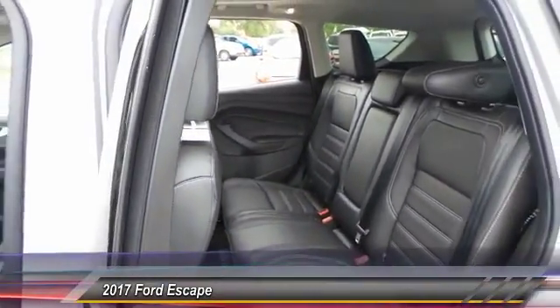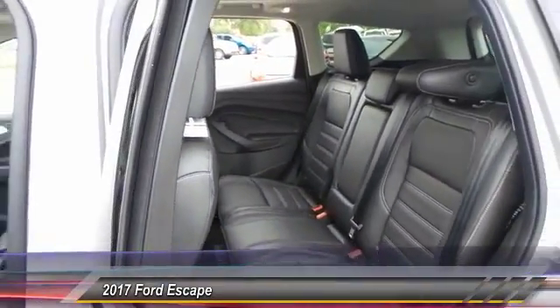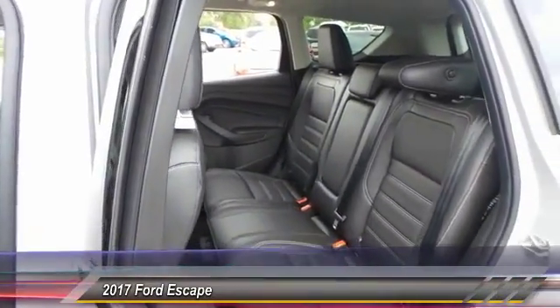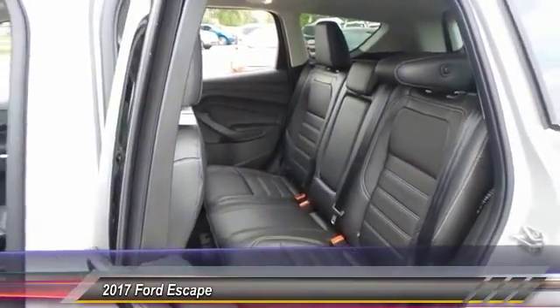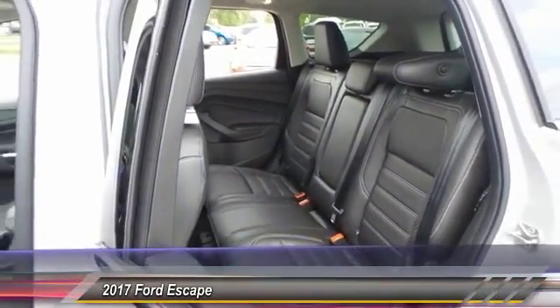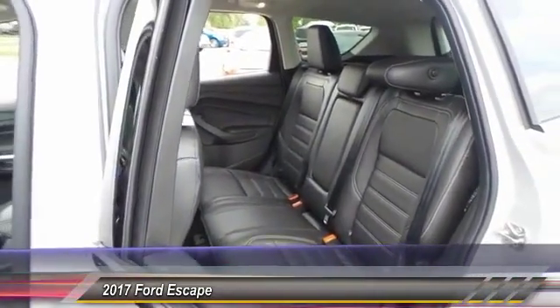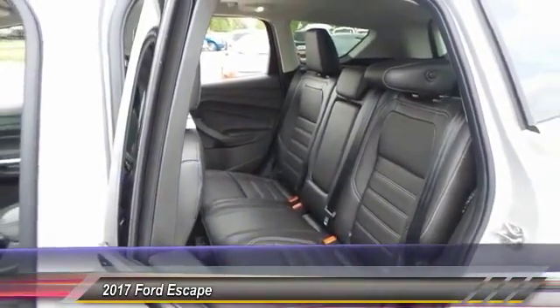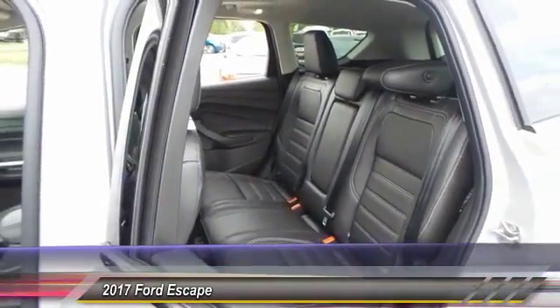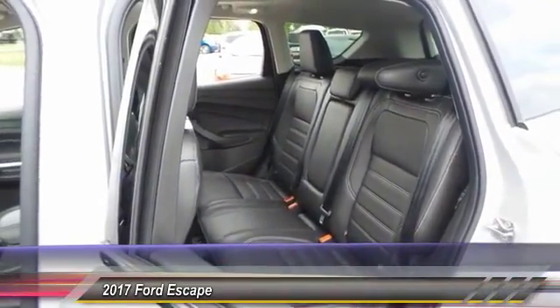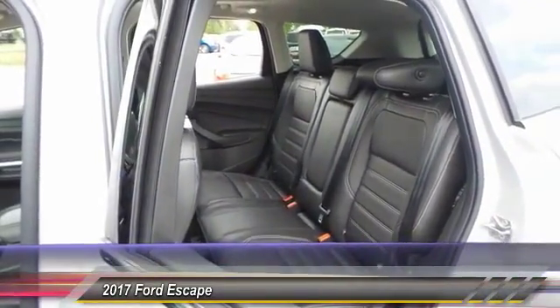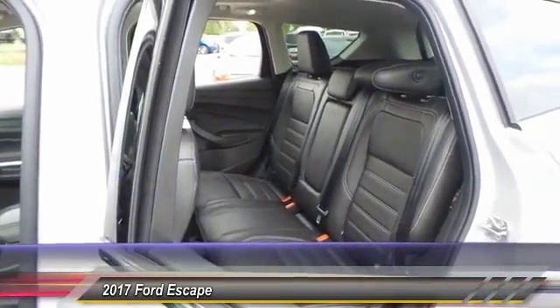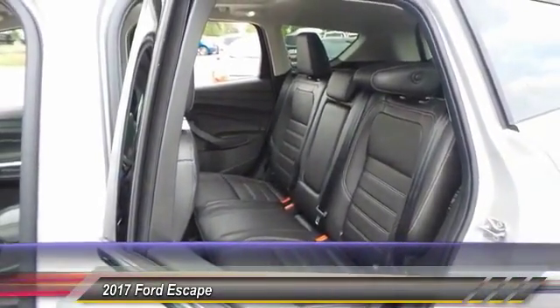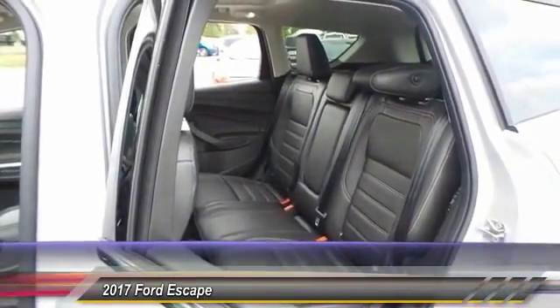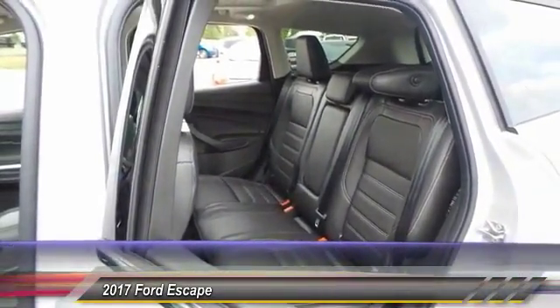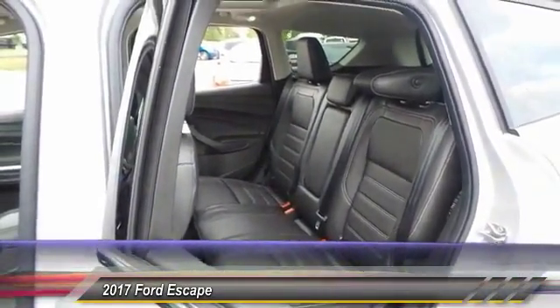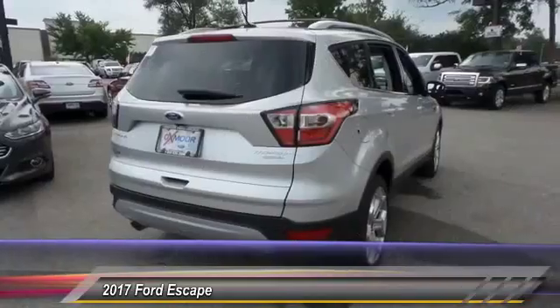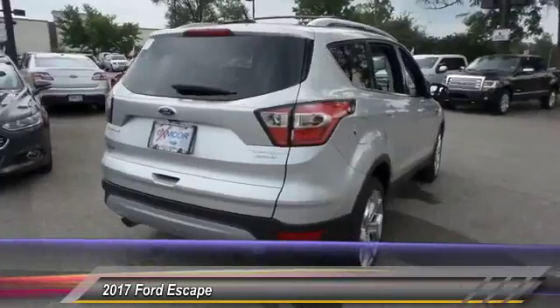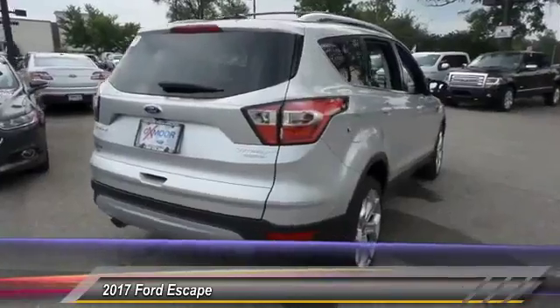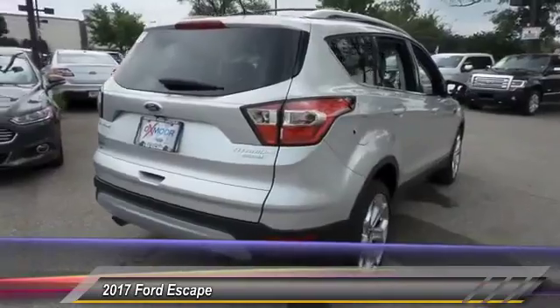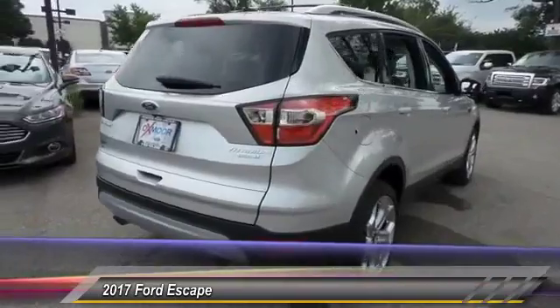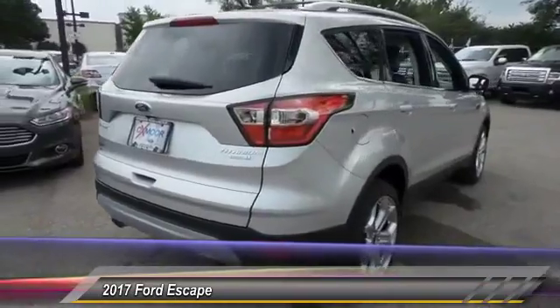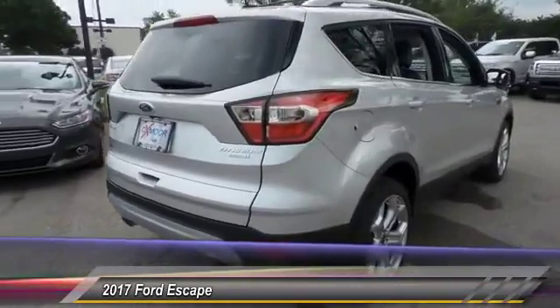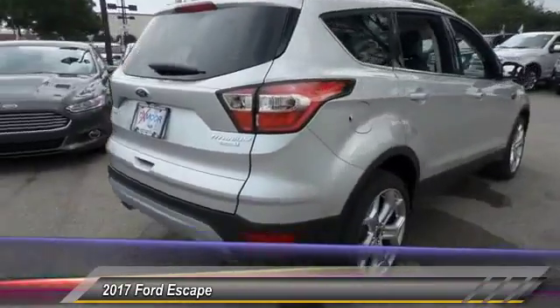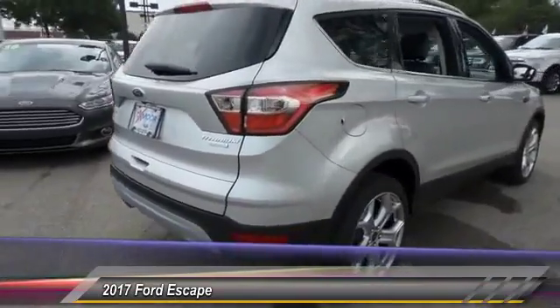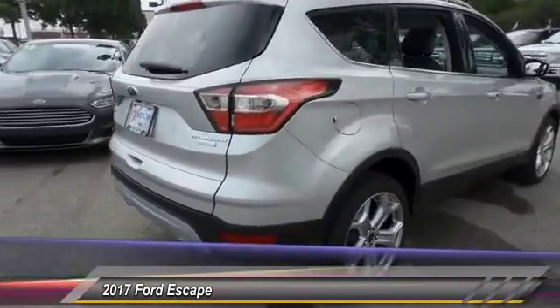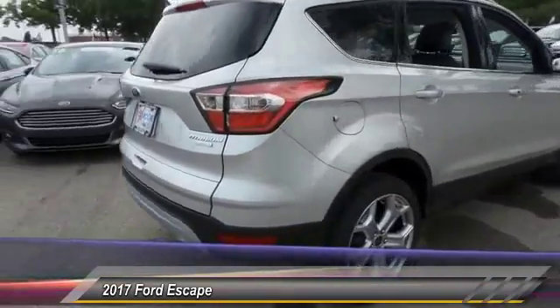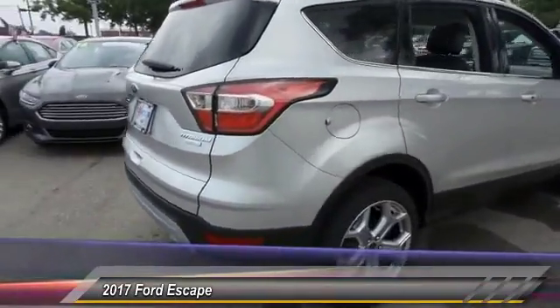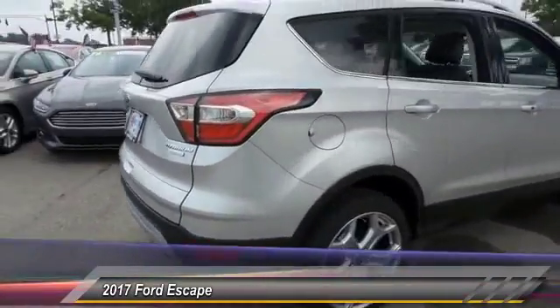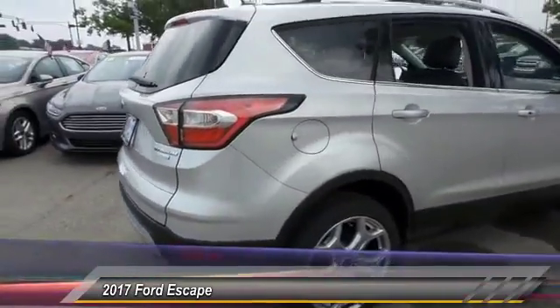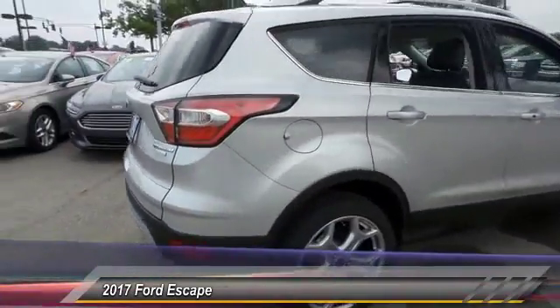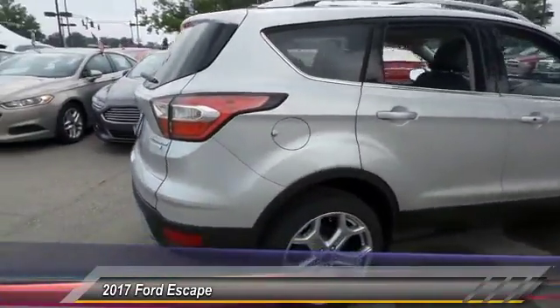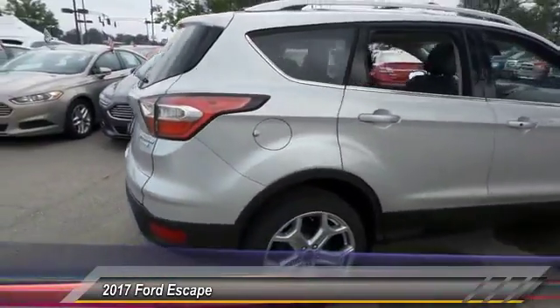Universal garage door opener, memory seat, fog lights, security system.